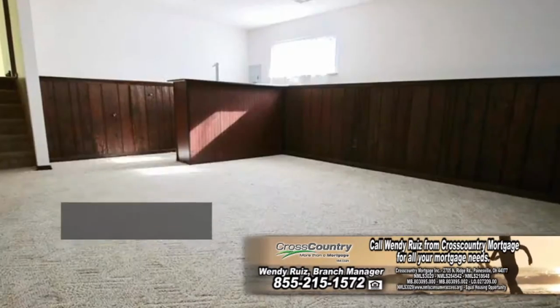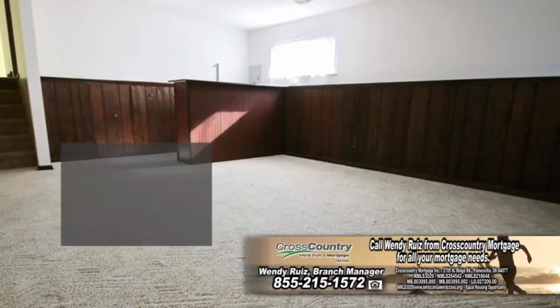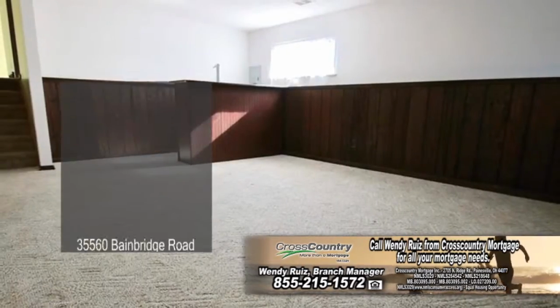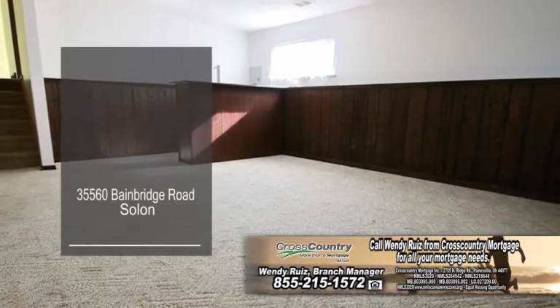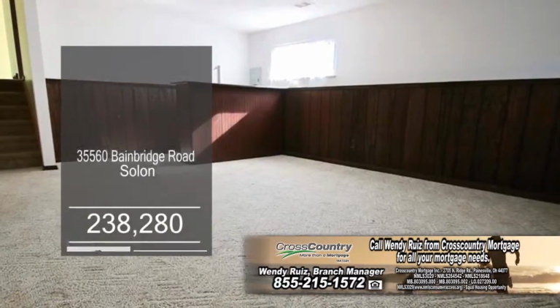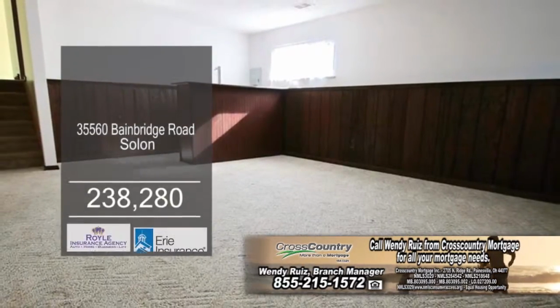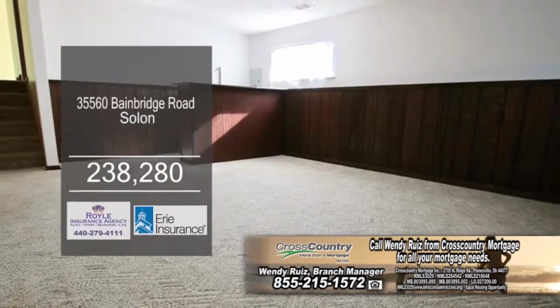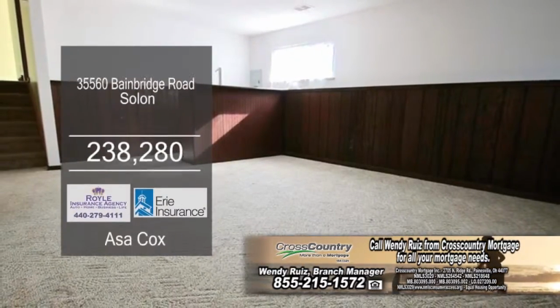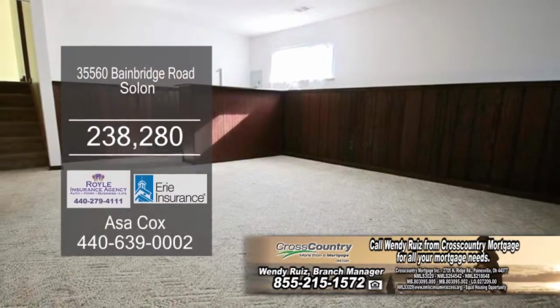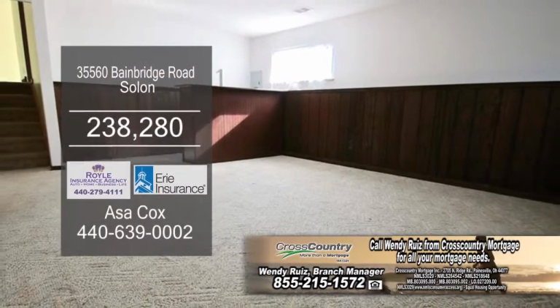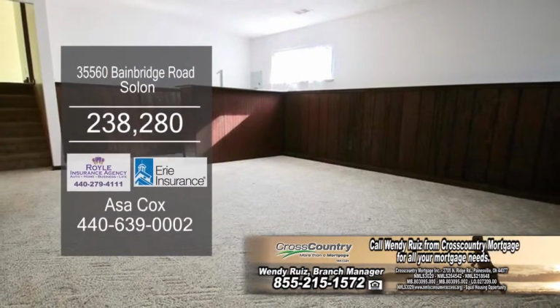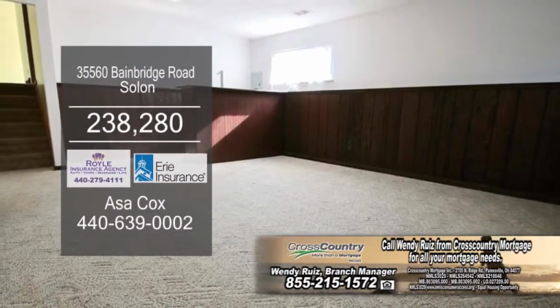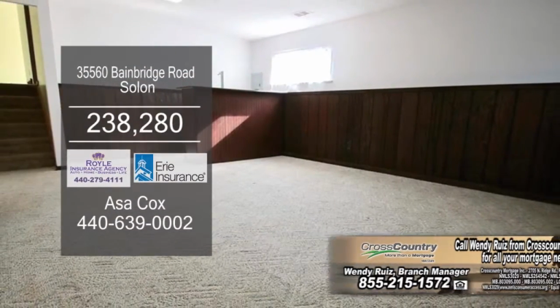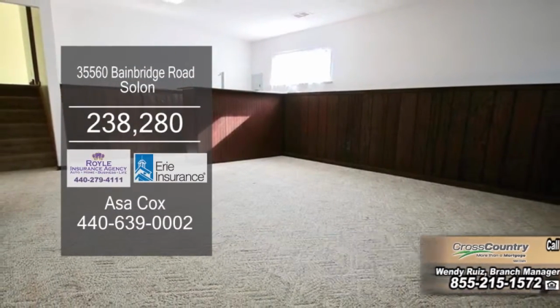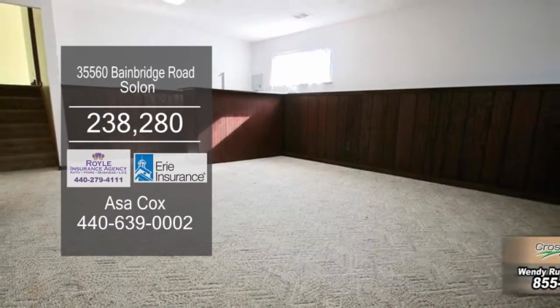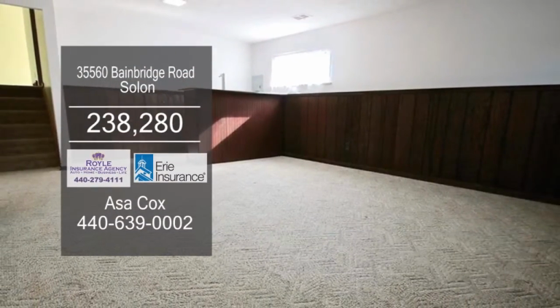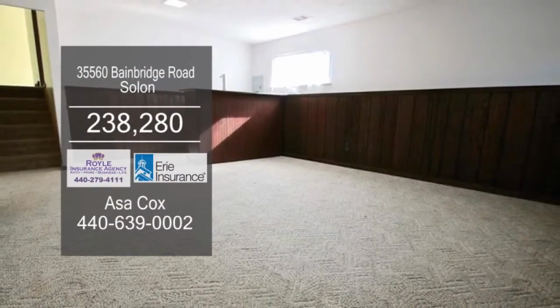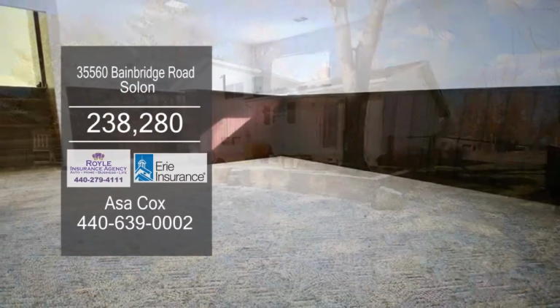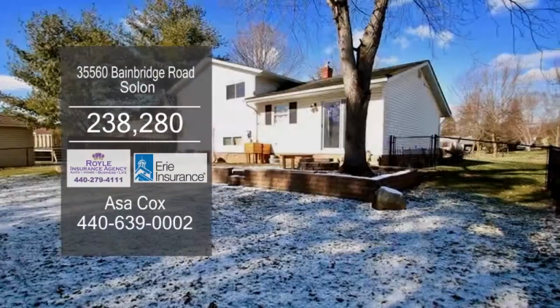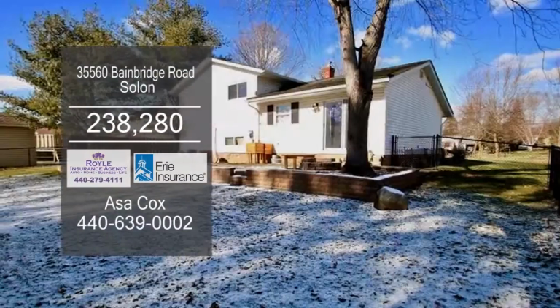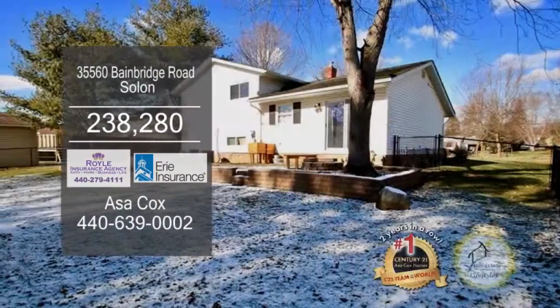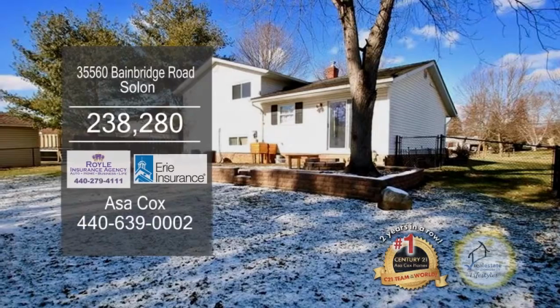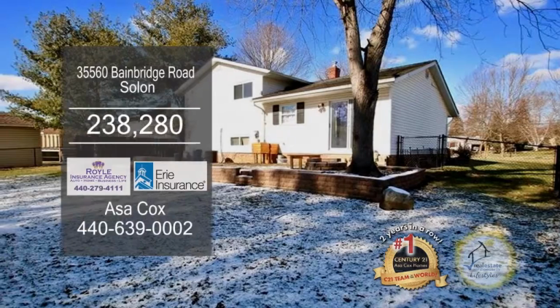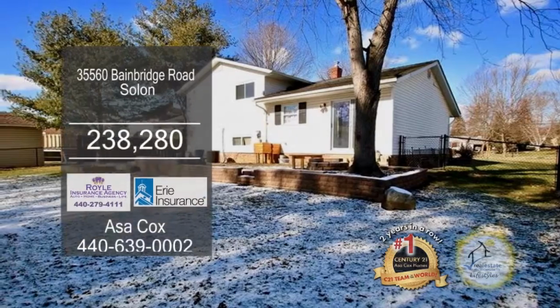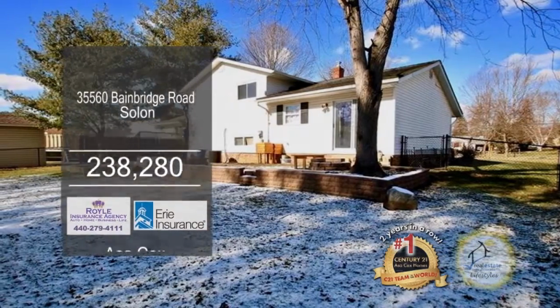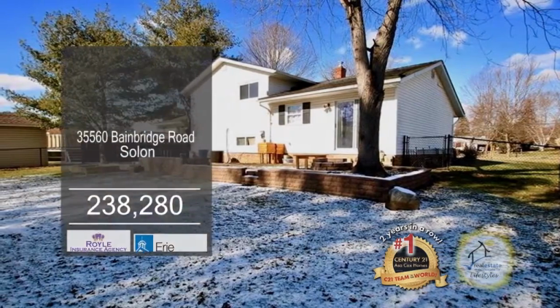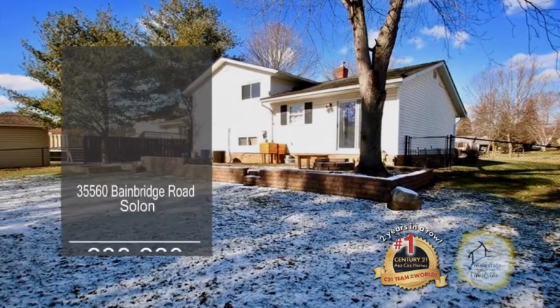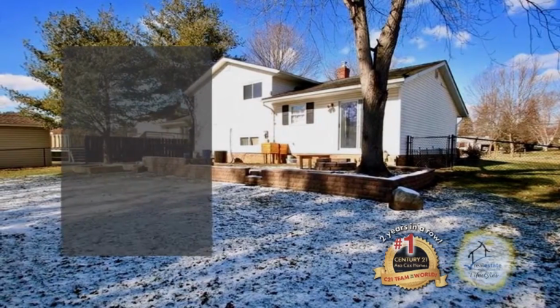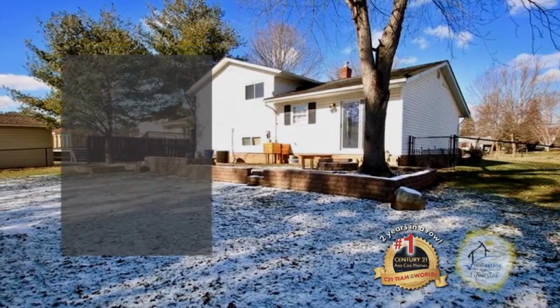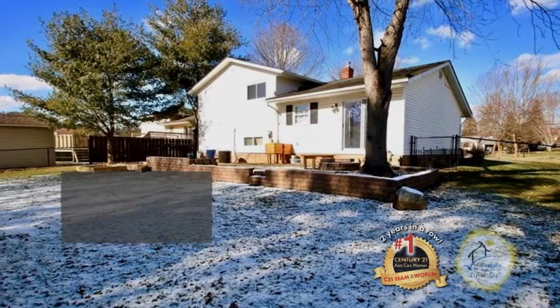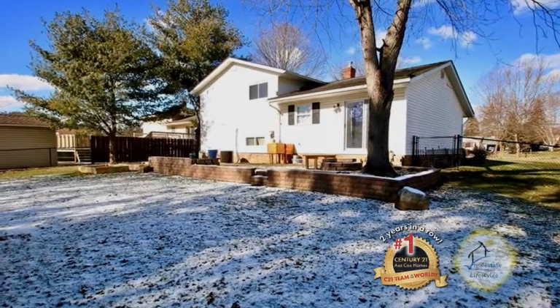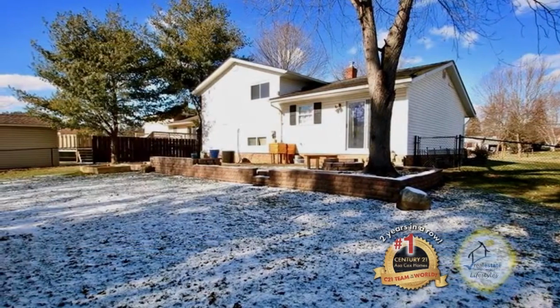The large lower level serves as a secondary living space. The backyard comes with a fire pit and storage shed.